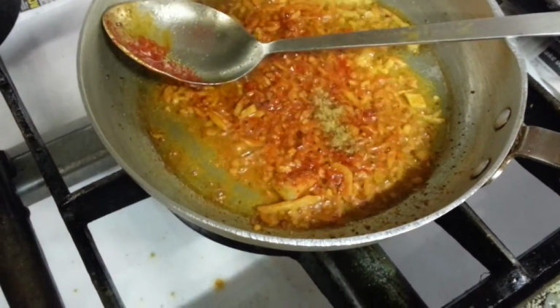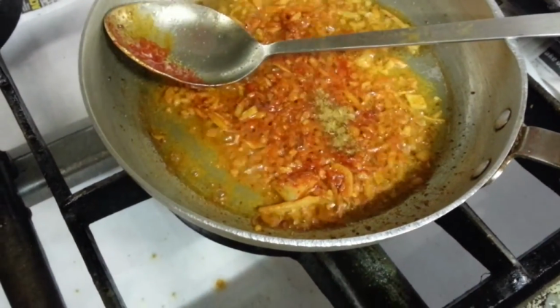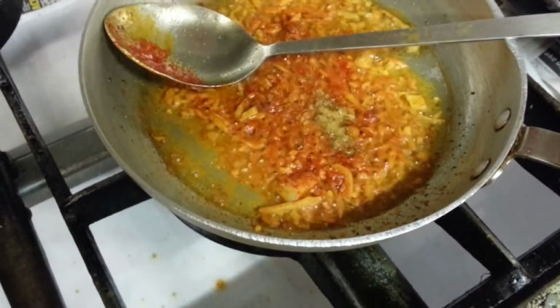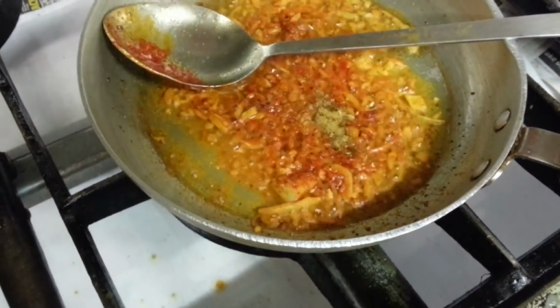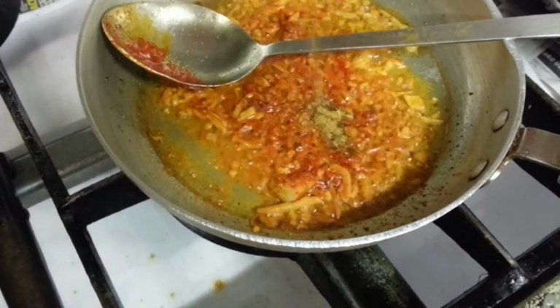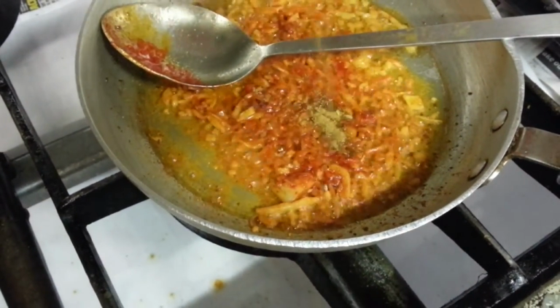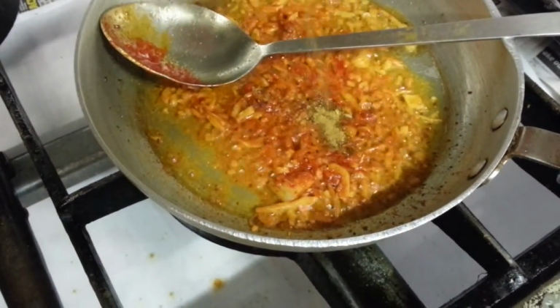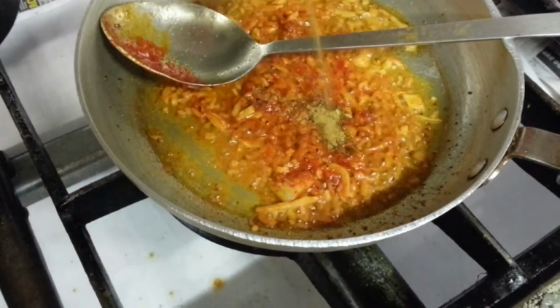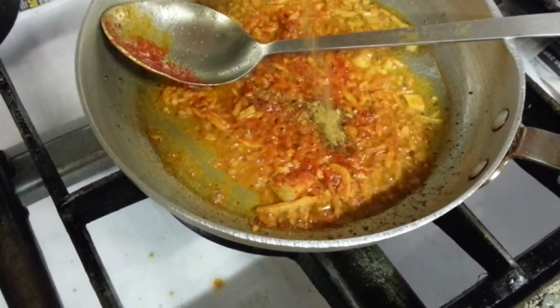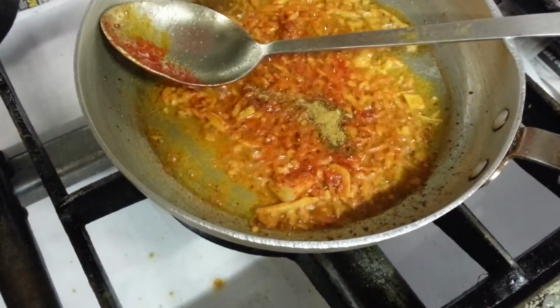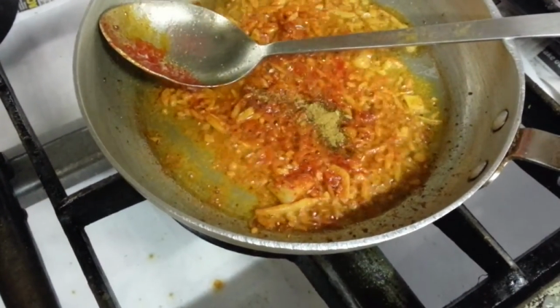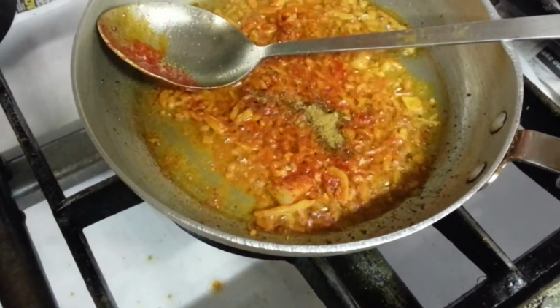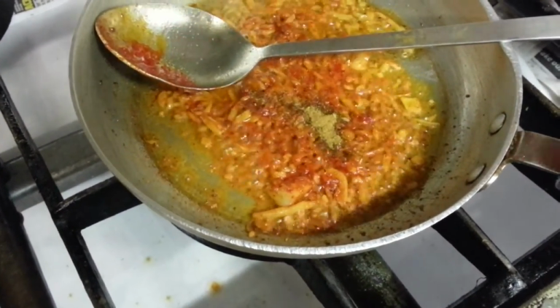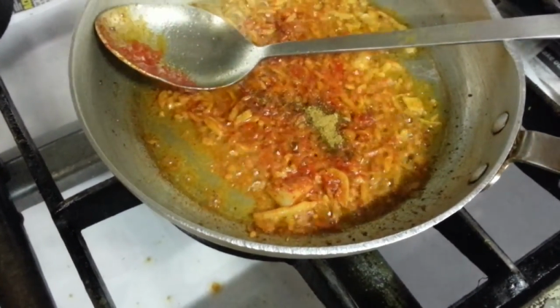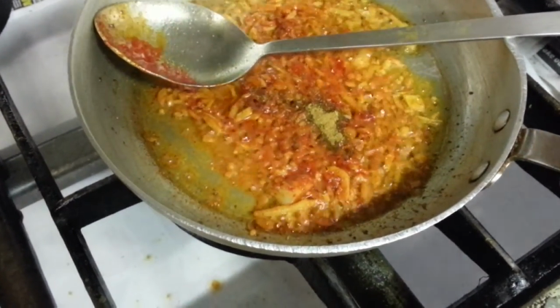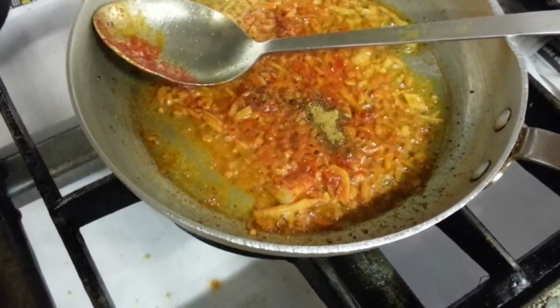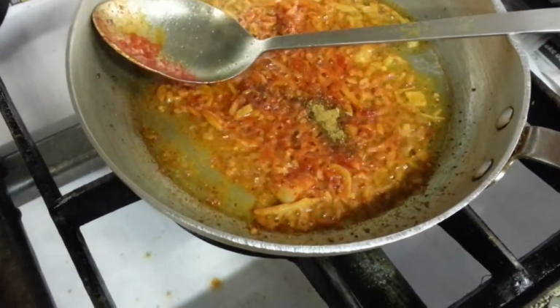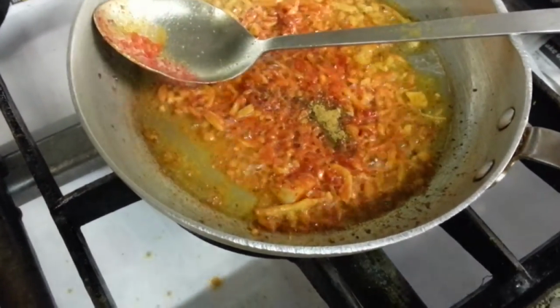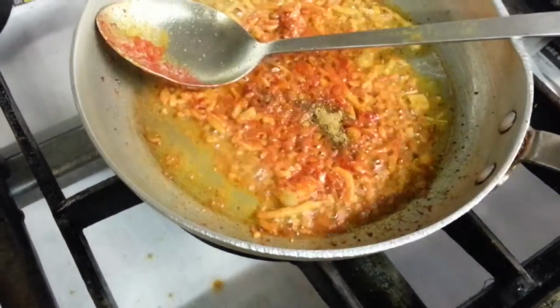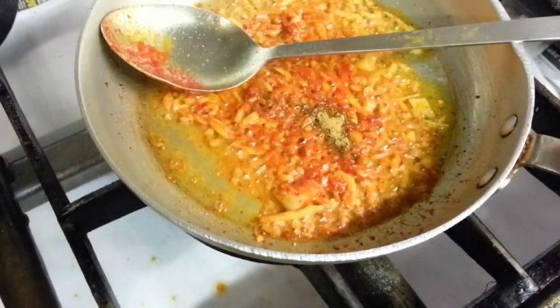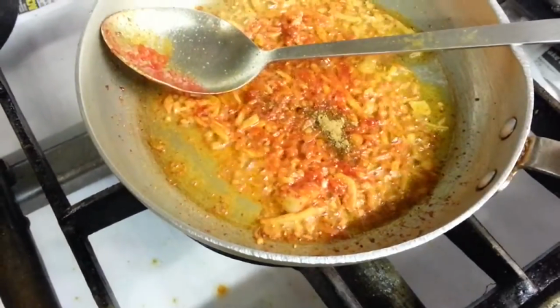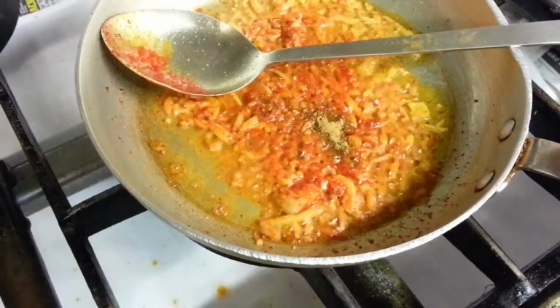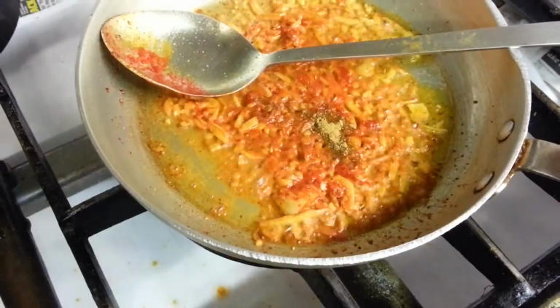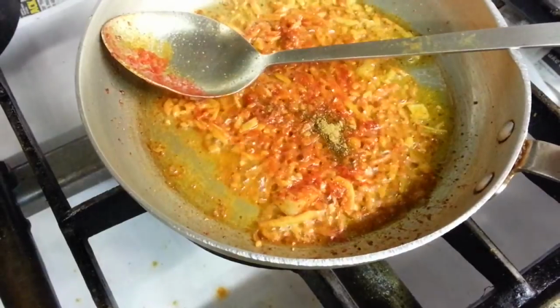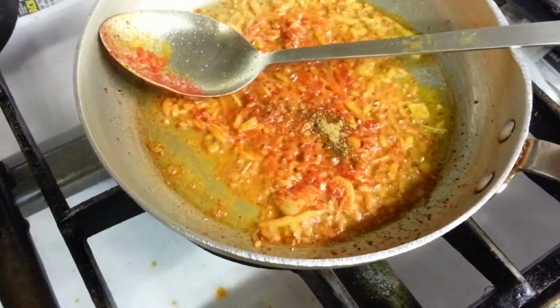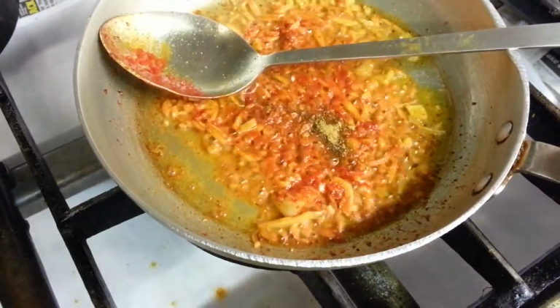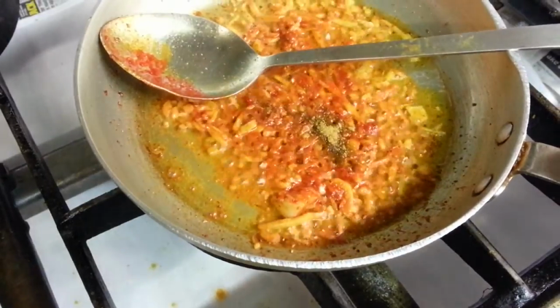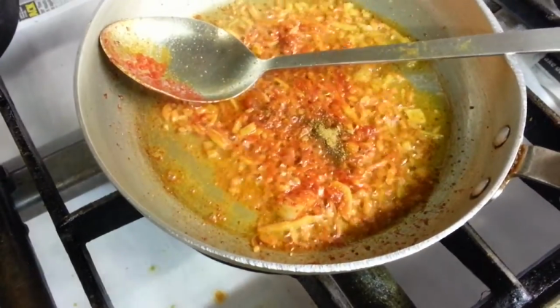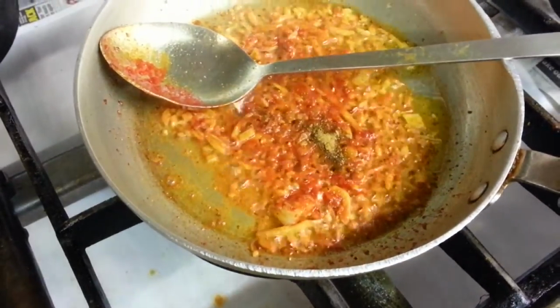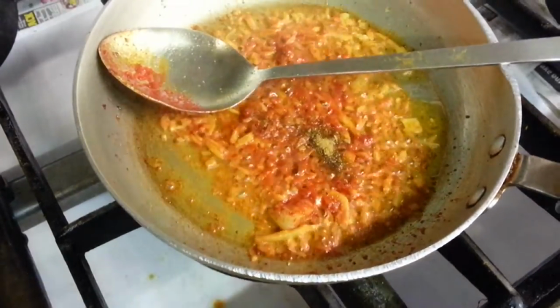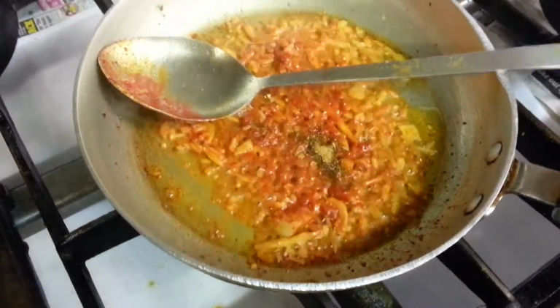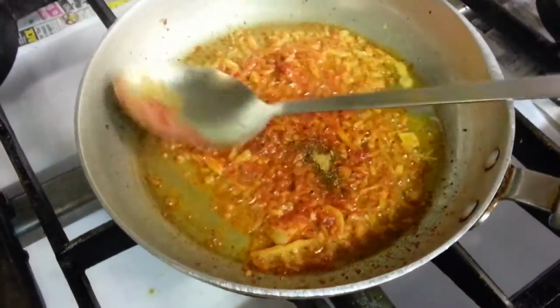Chef Imran is just taking some chana masala powder.